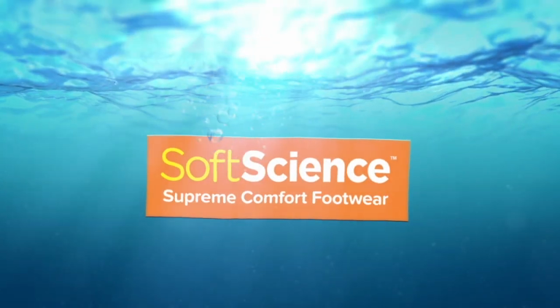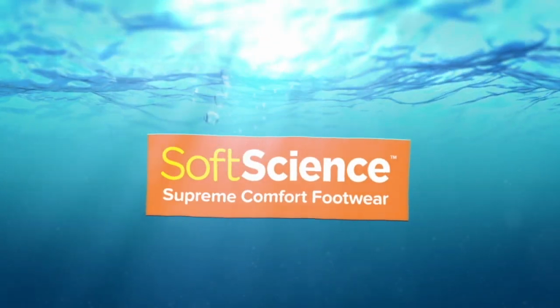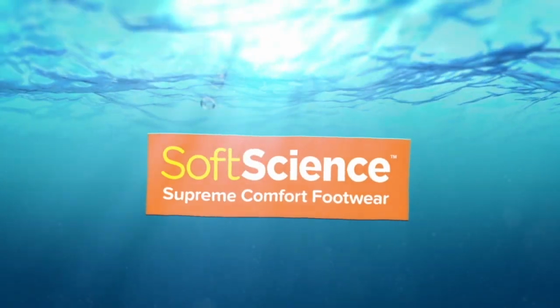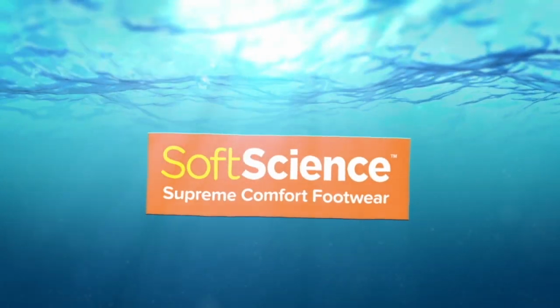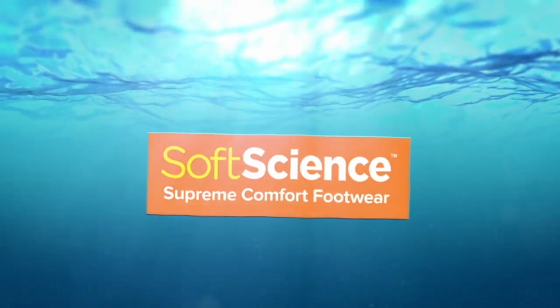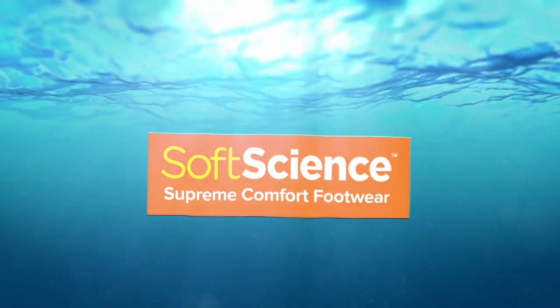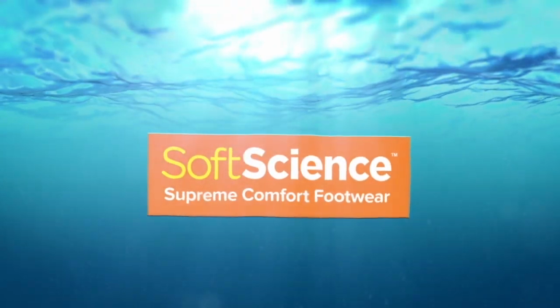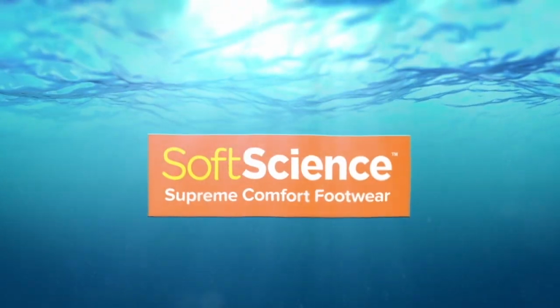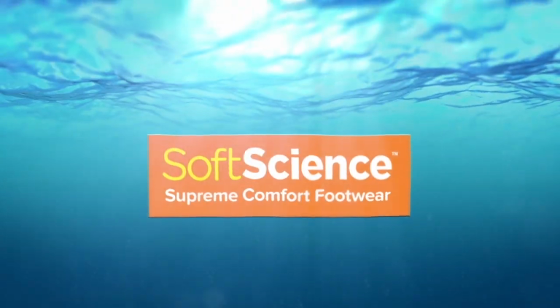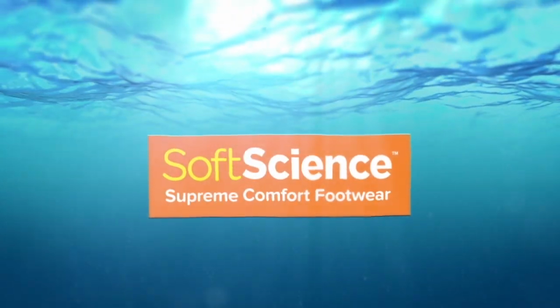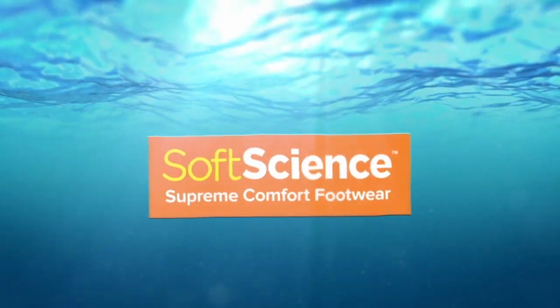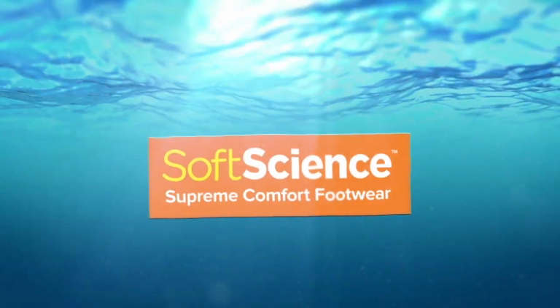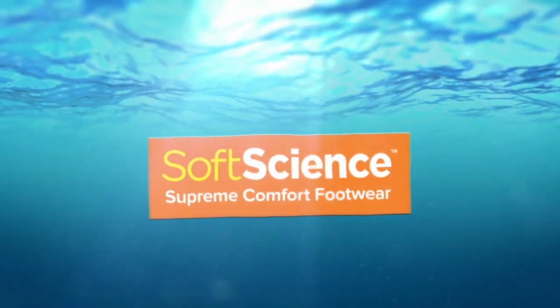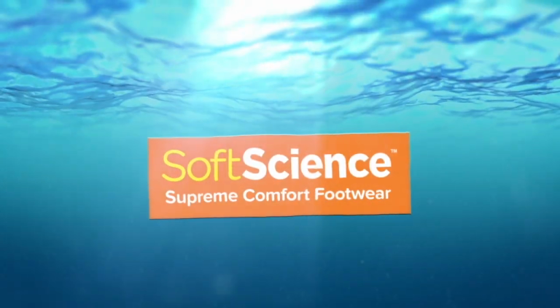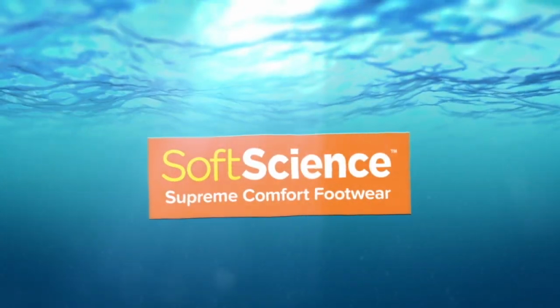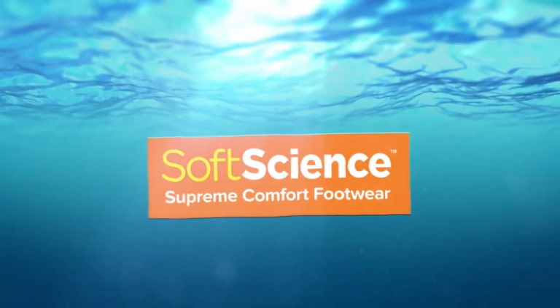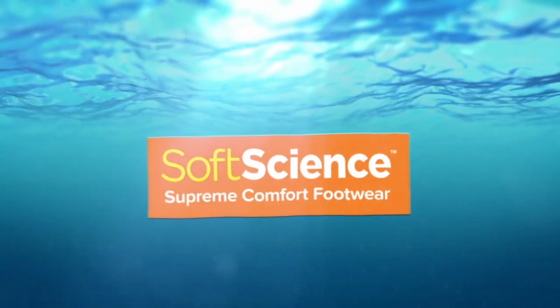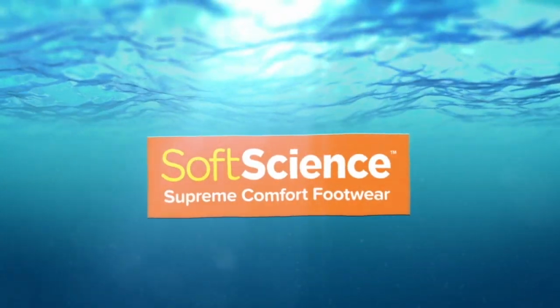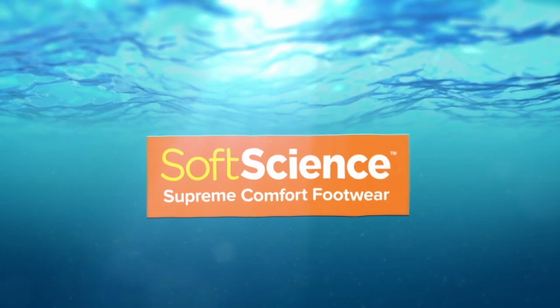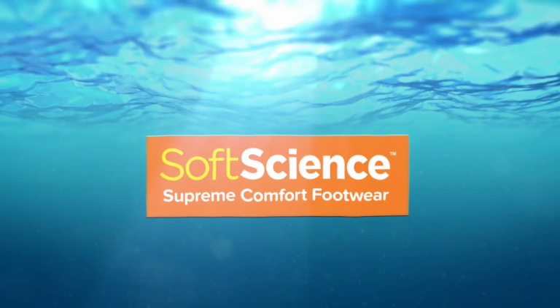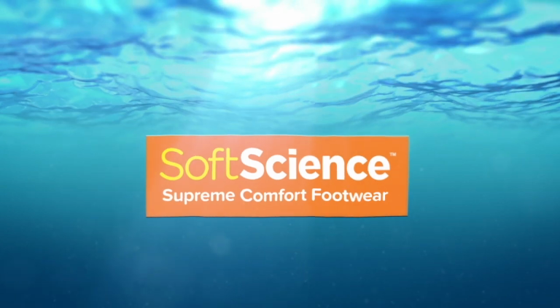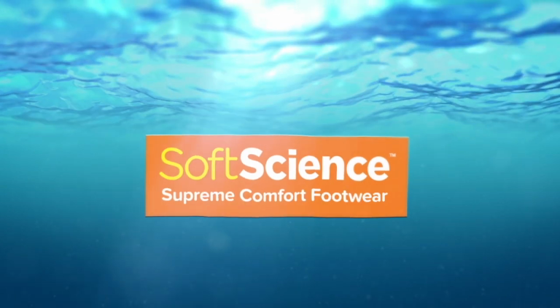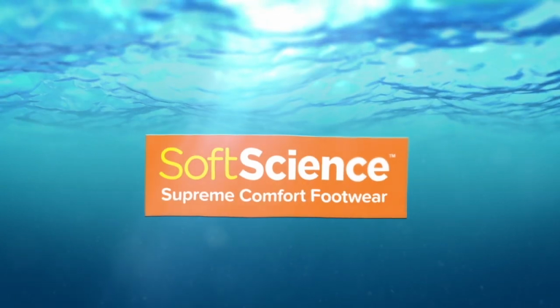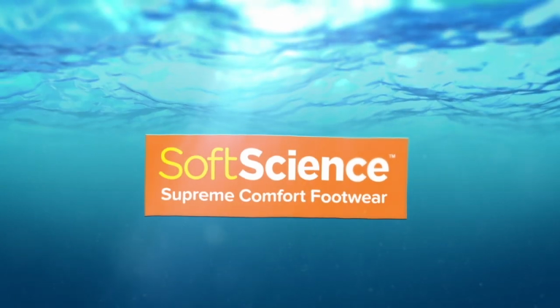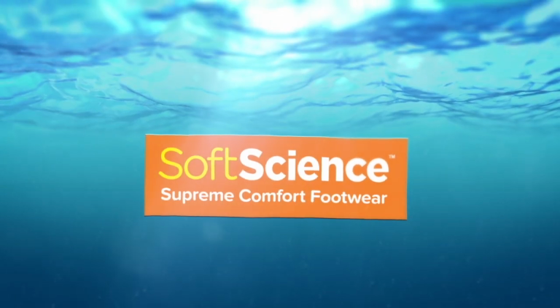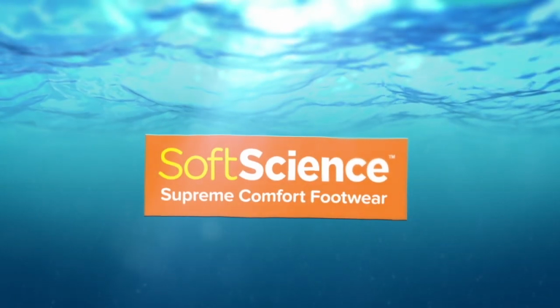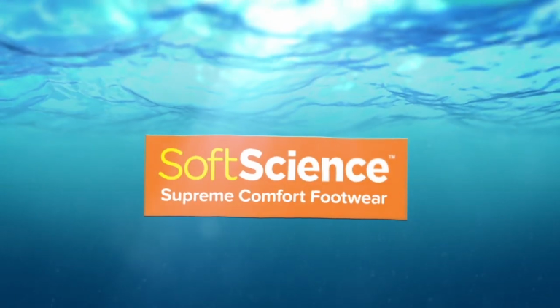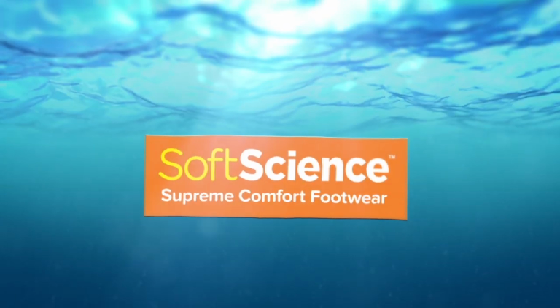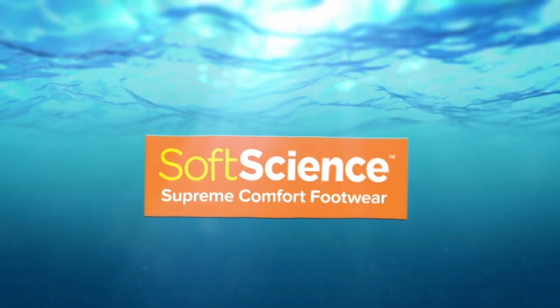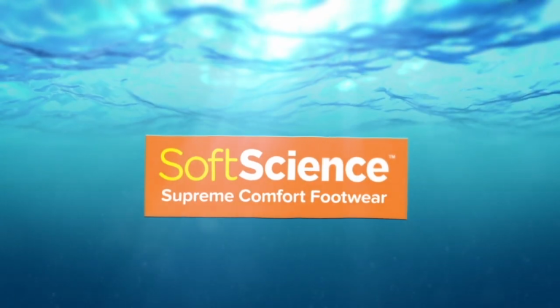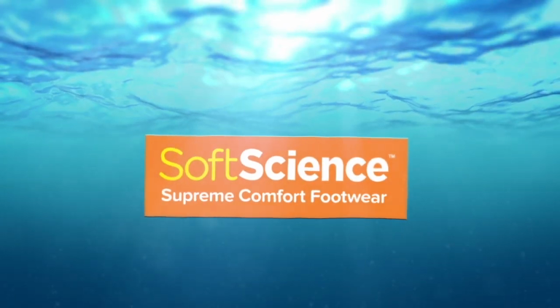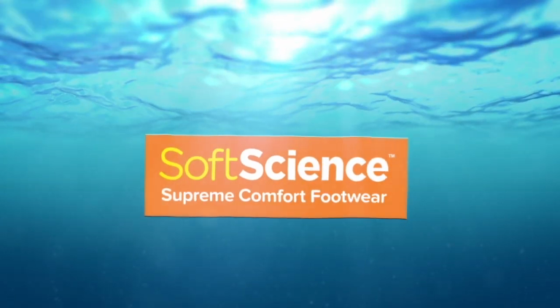LOA TV is brought to you by Soft Science Supreme Comfort Footwear — the most comfortable footwear you will ever wear.